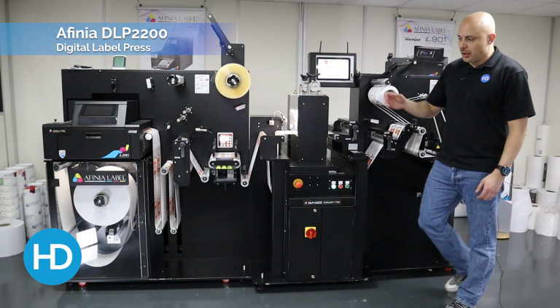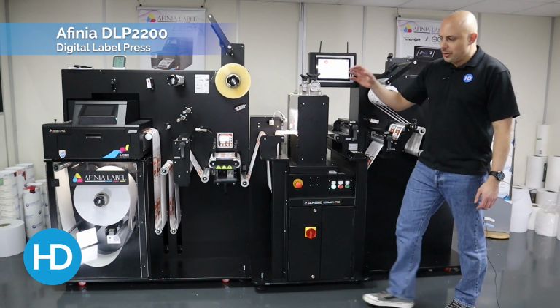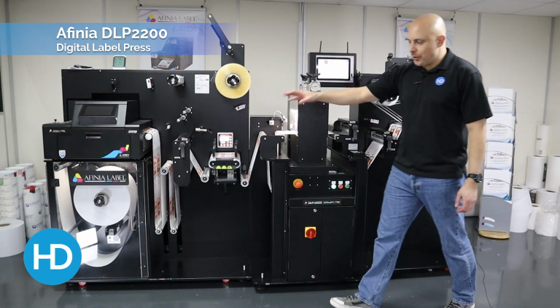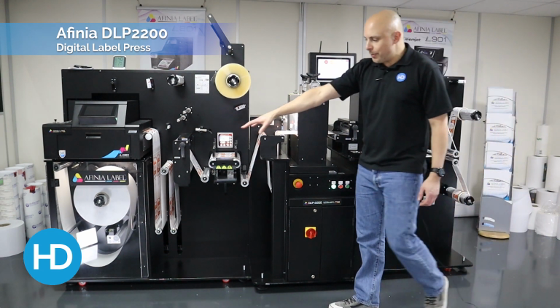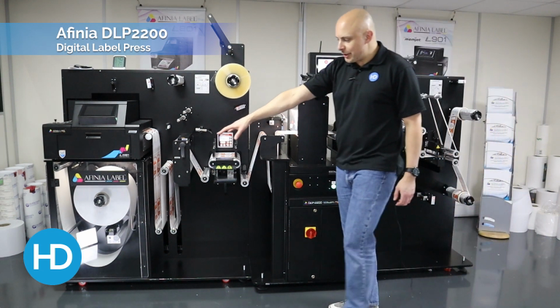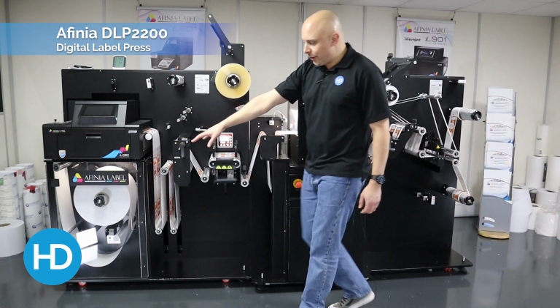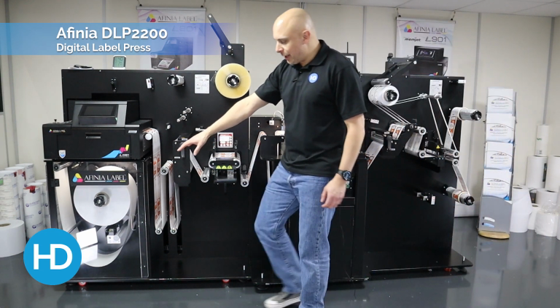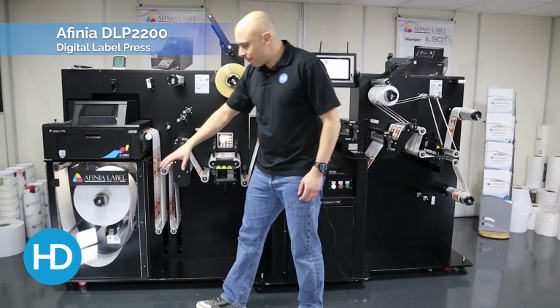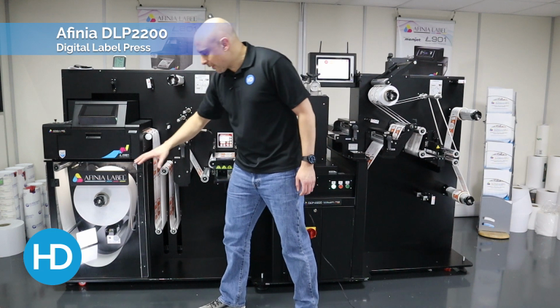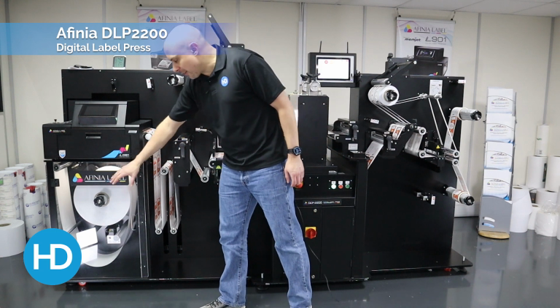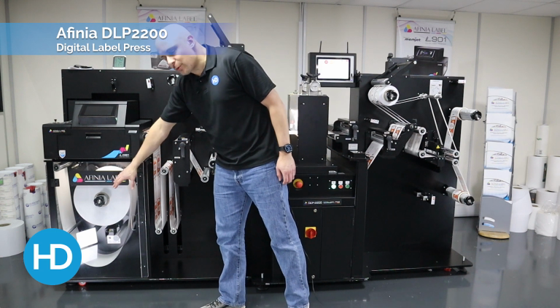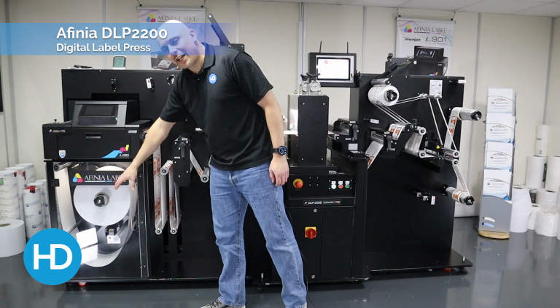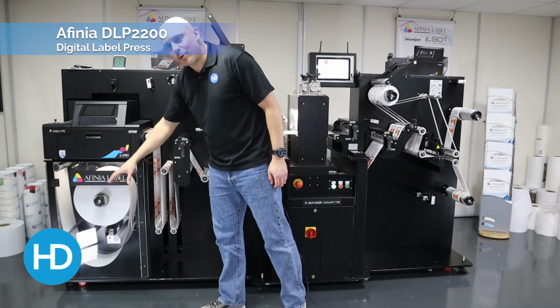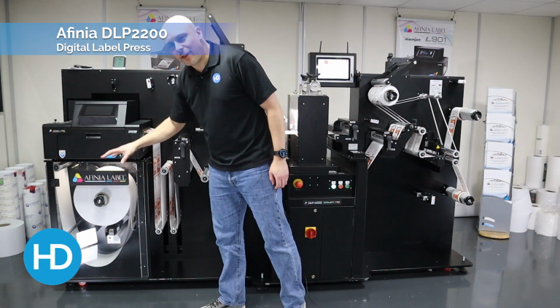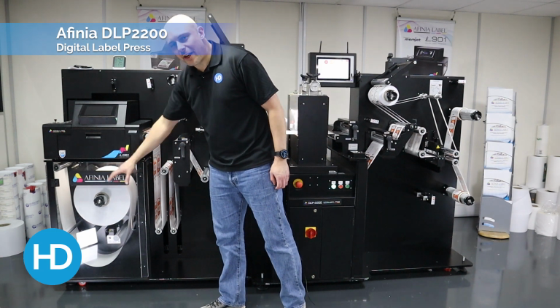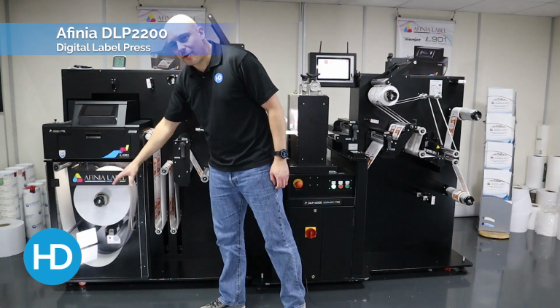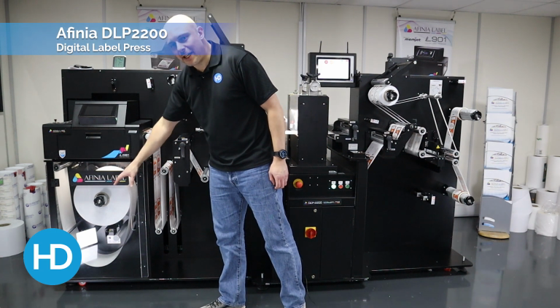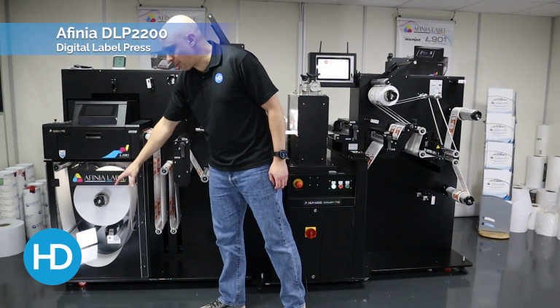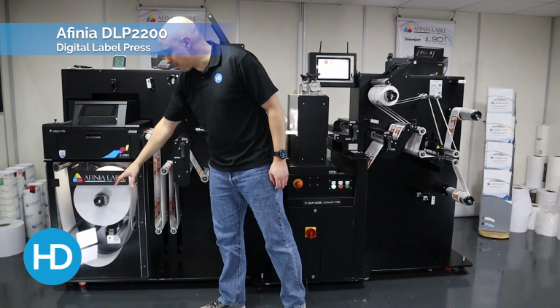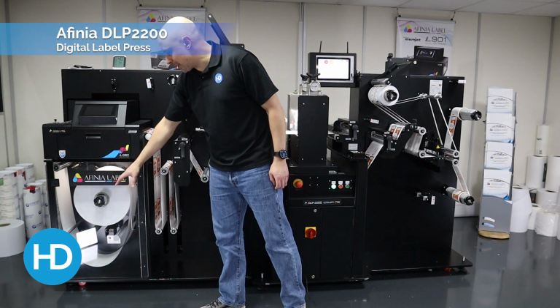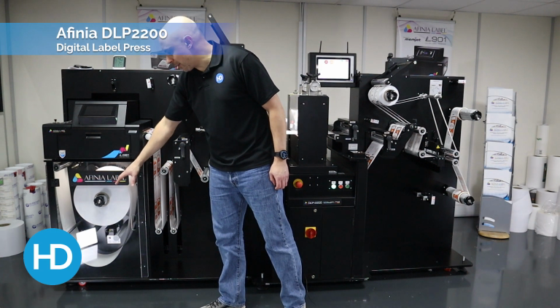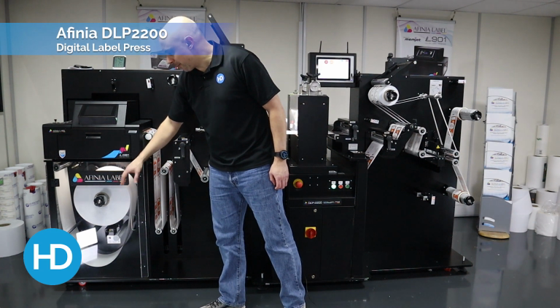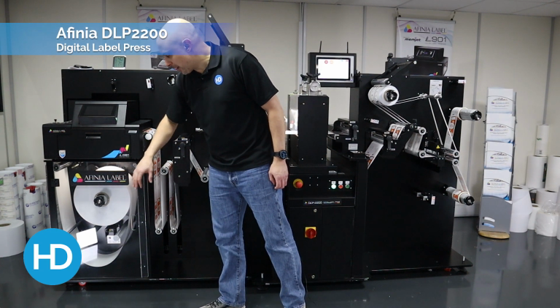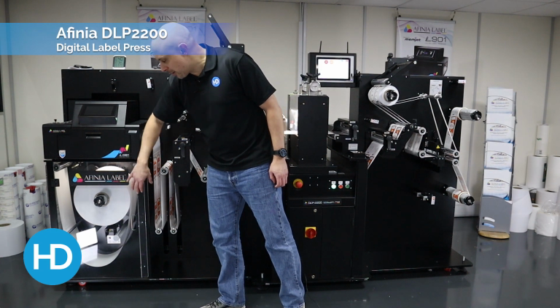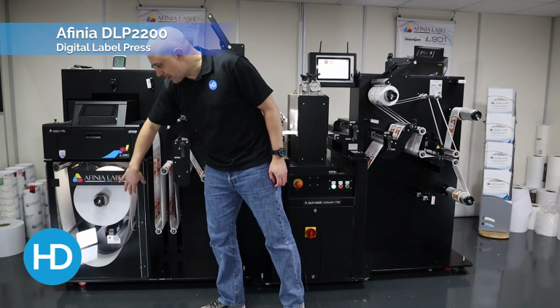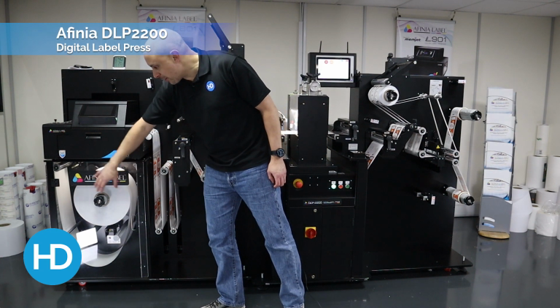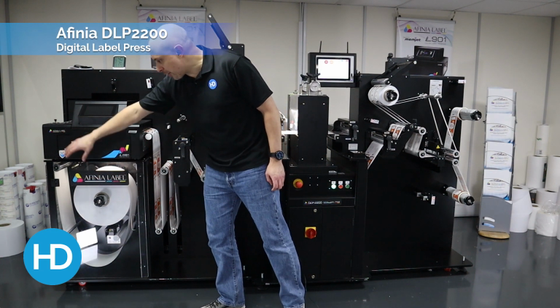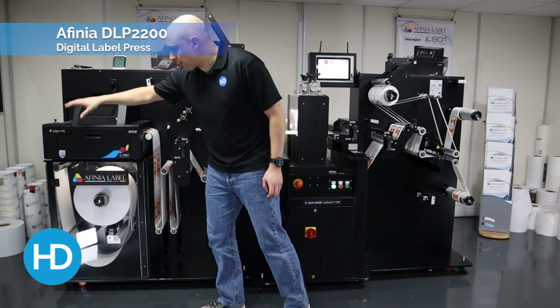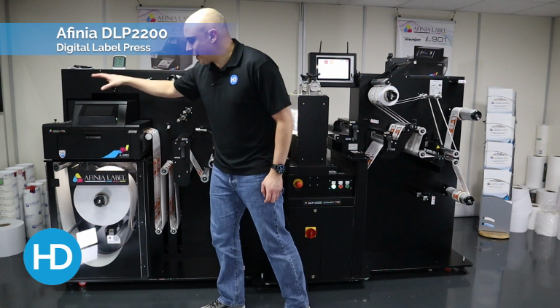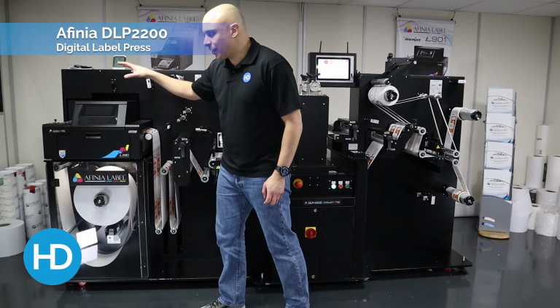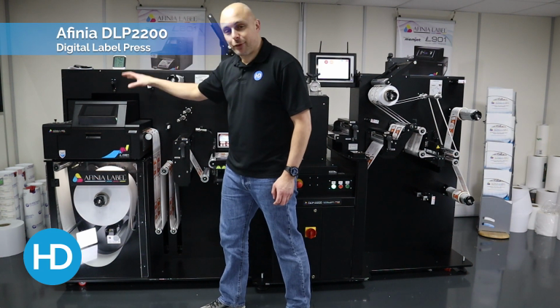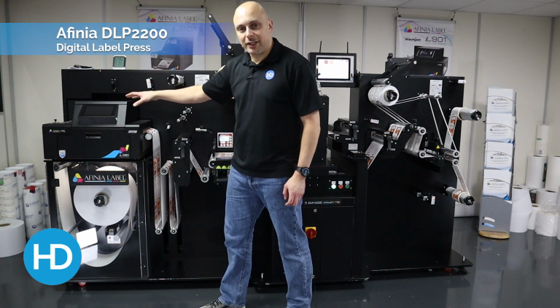At the input down here, this will take up to a thousand meters worth of material. The material is then threaded through into the printer.